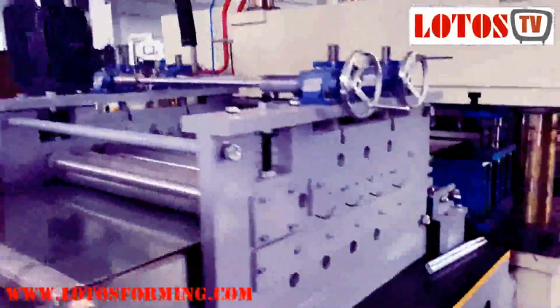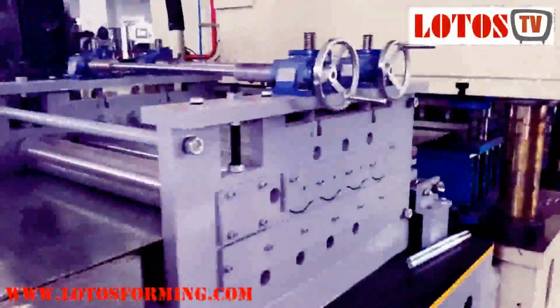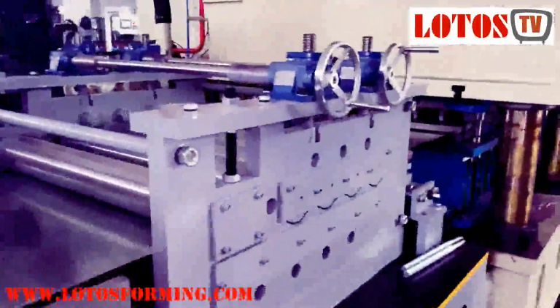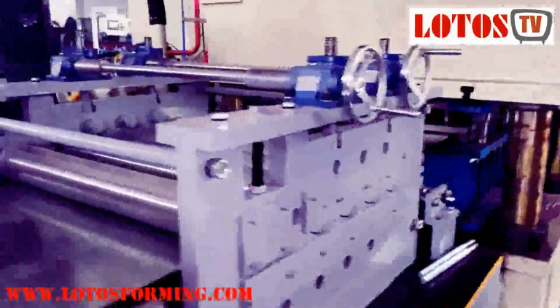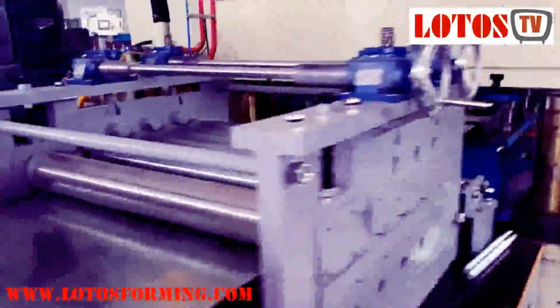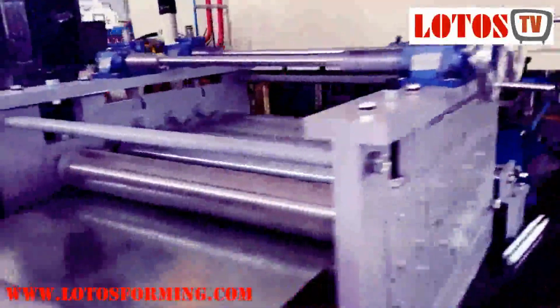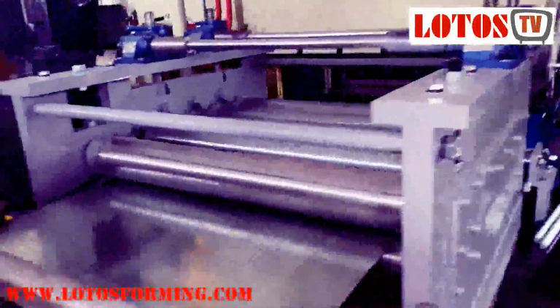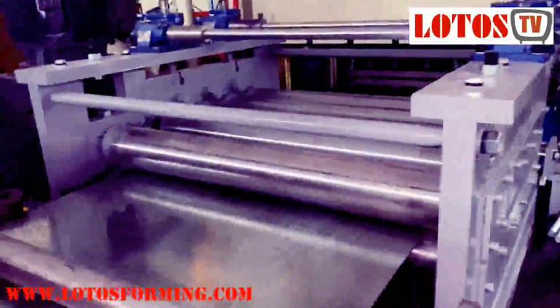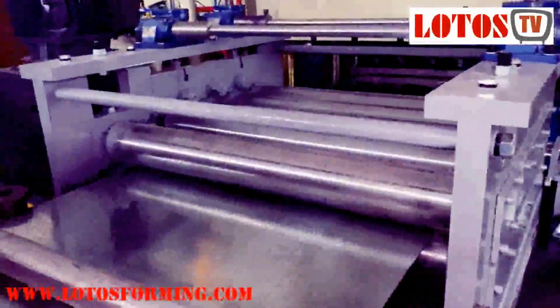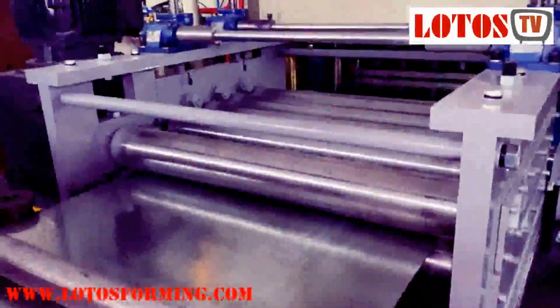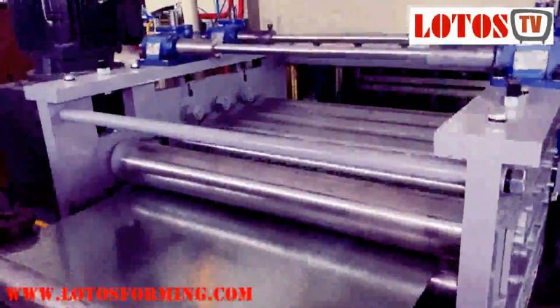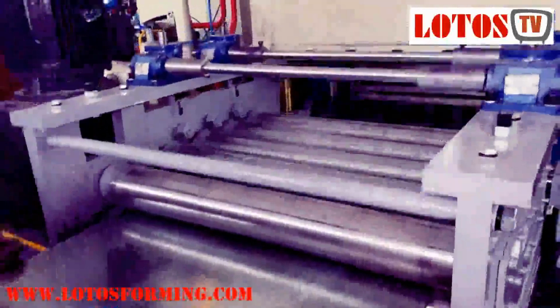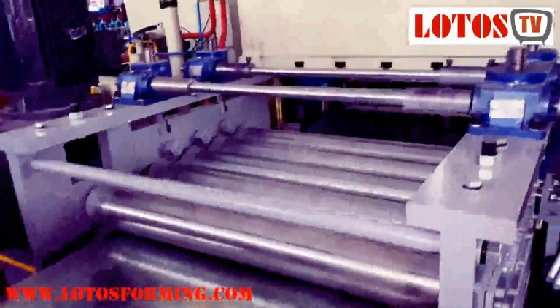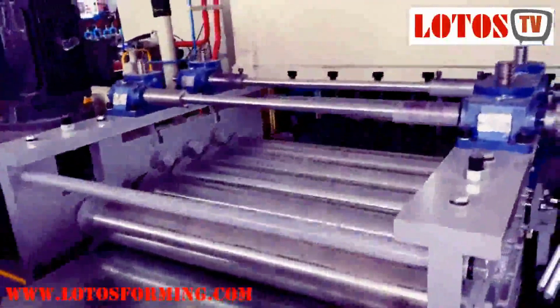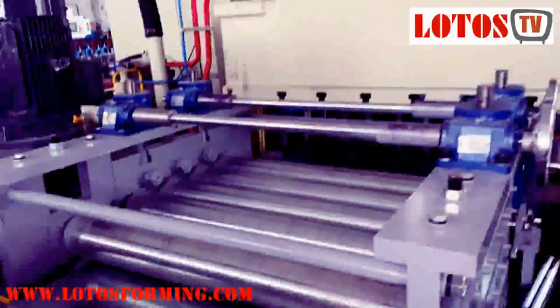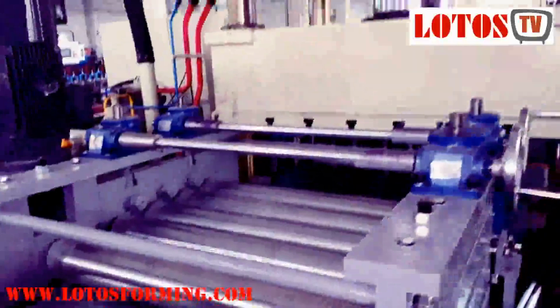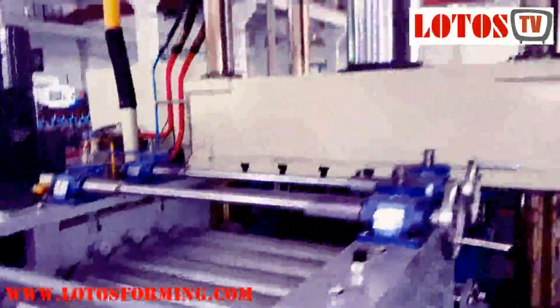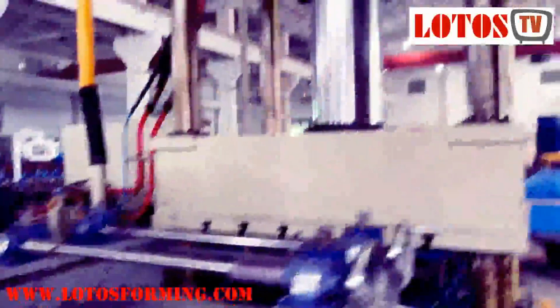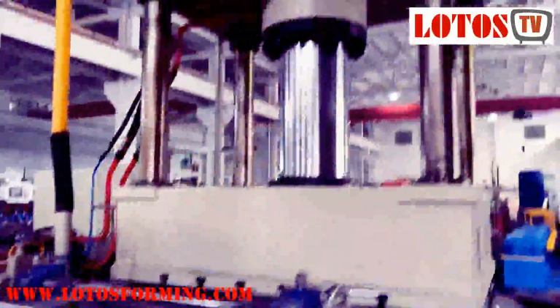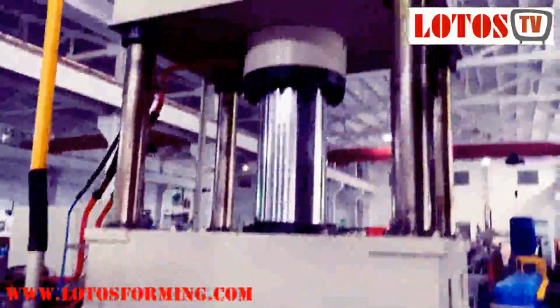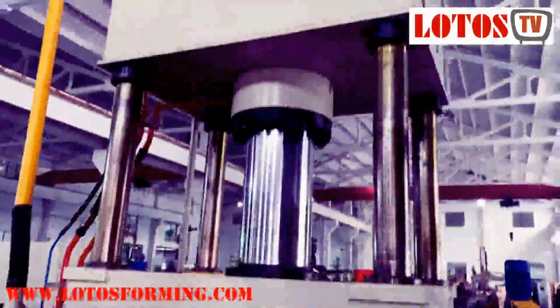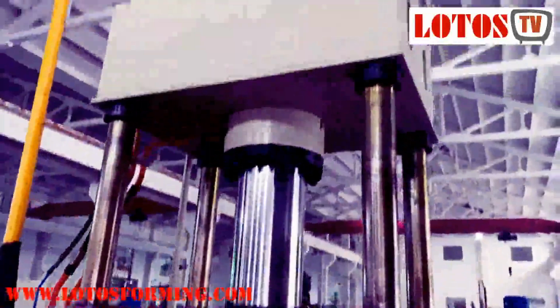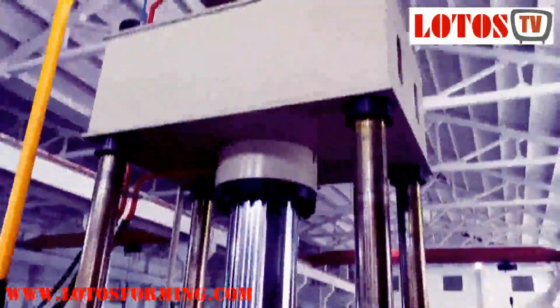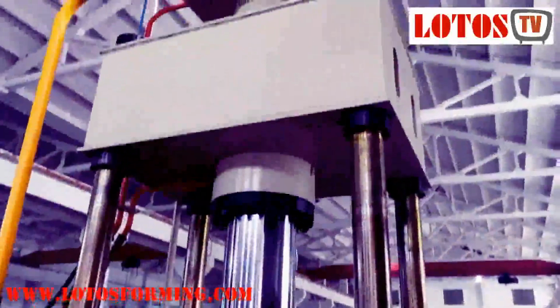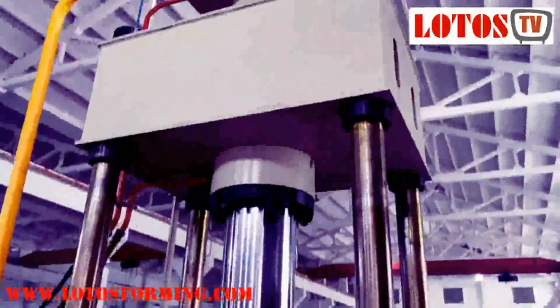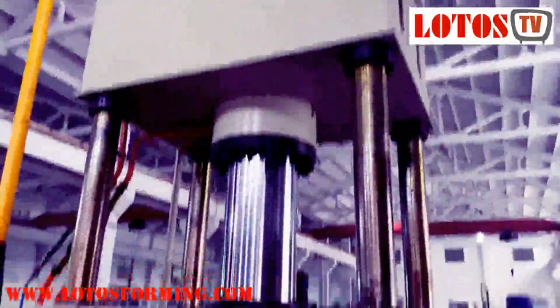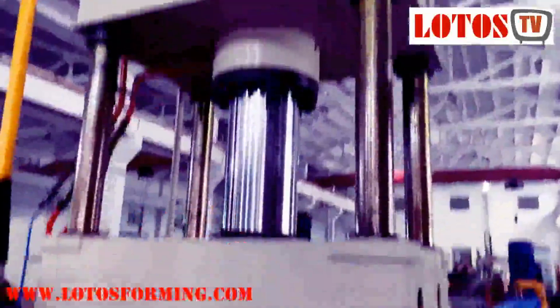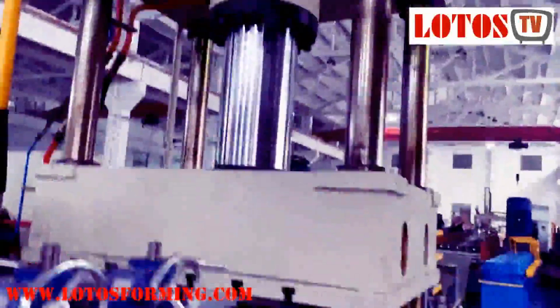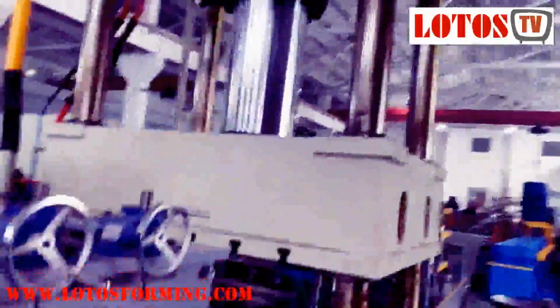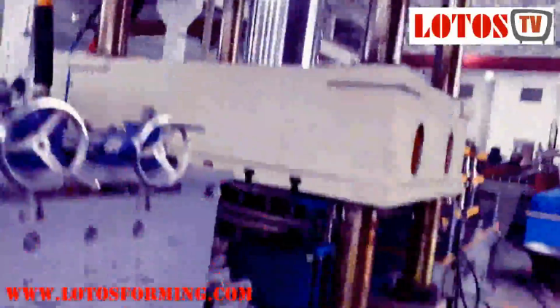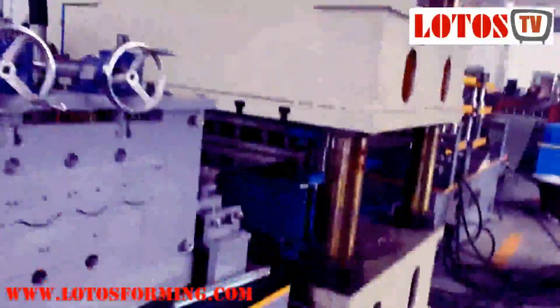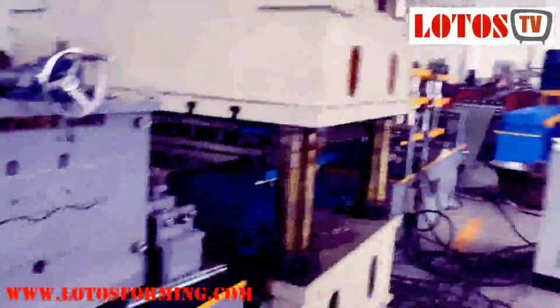Here is the leveling unit — it's the Yangli press machine.